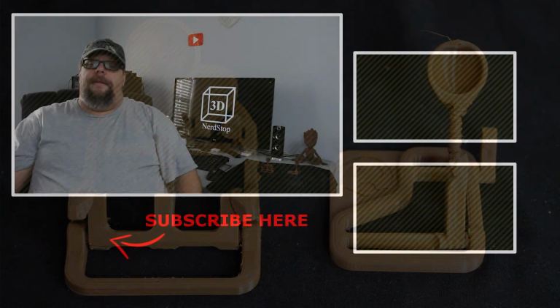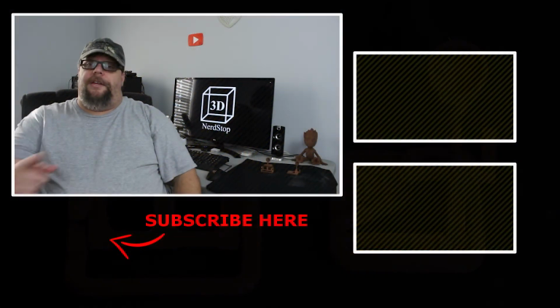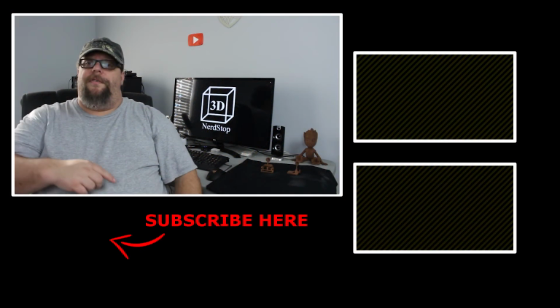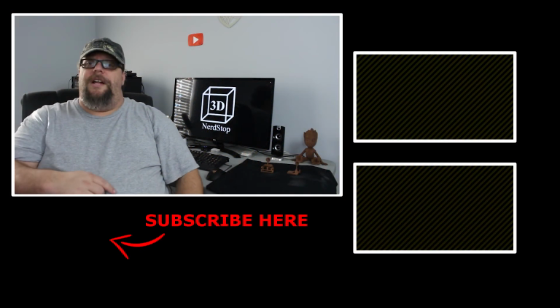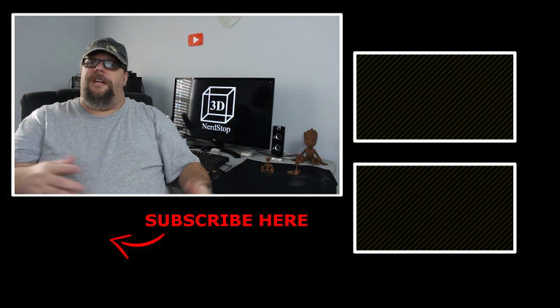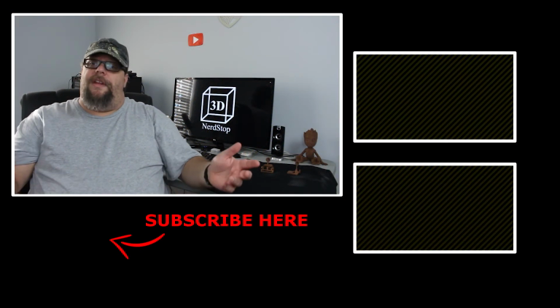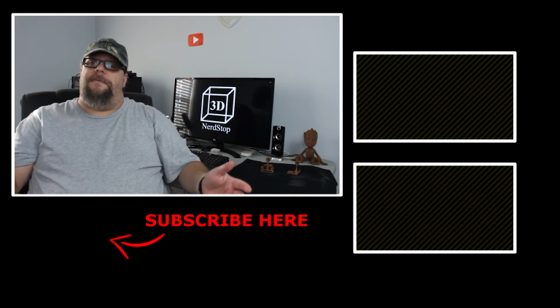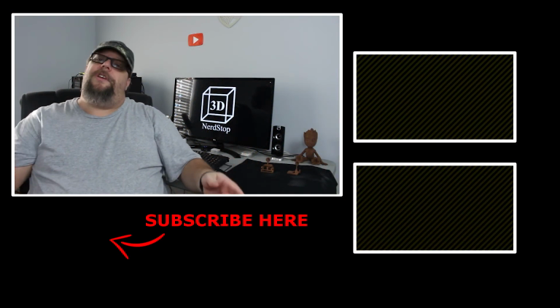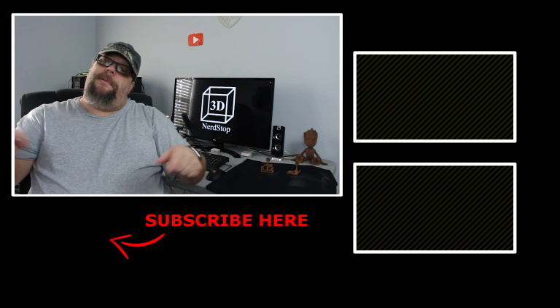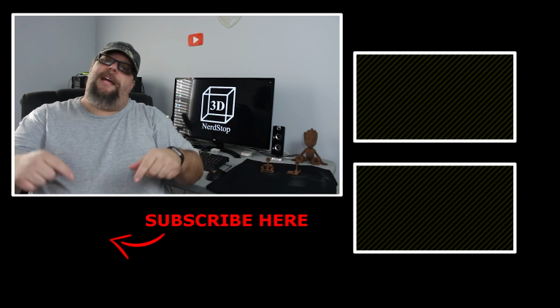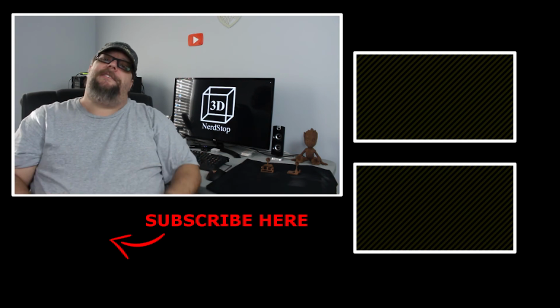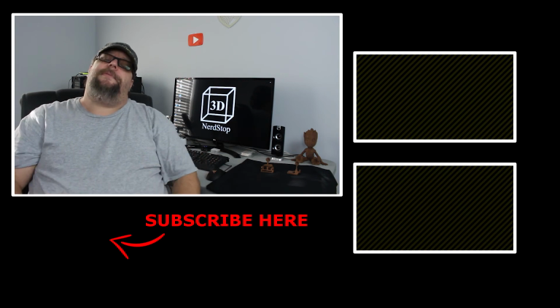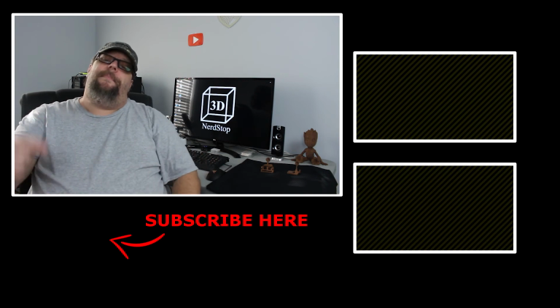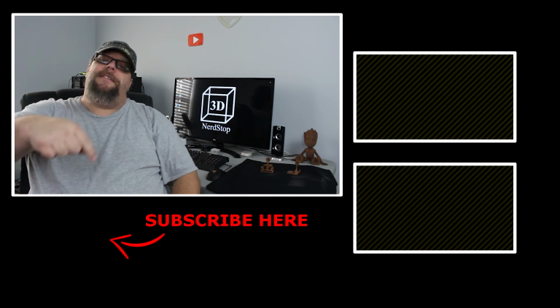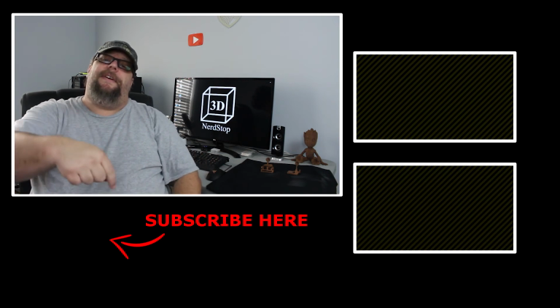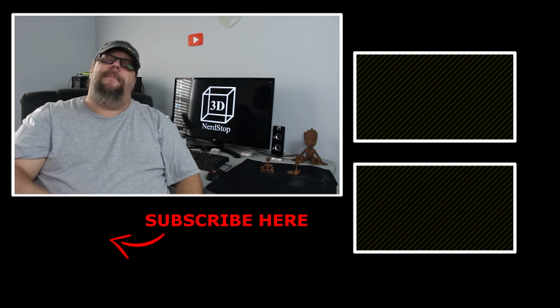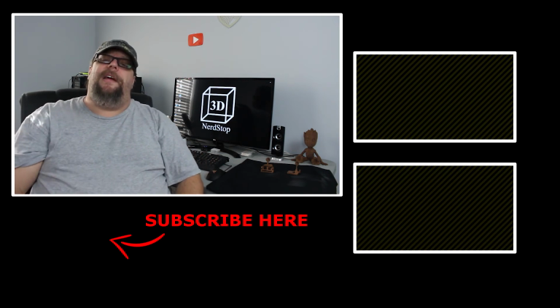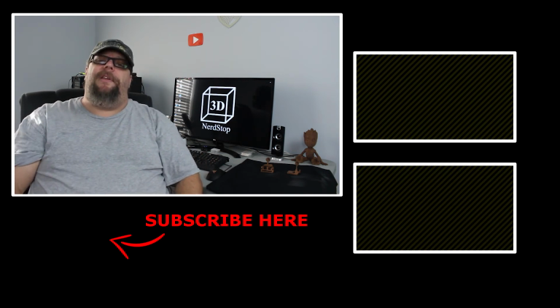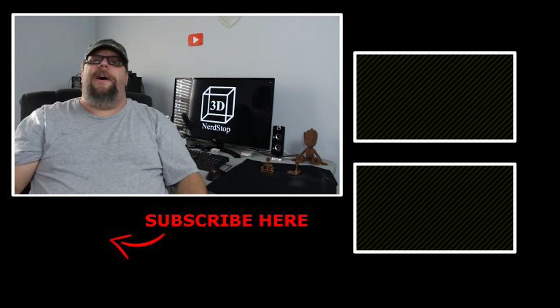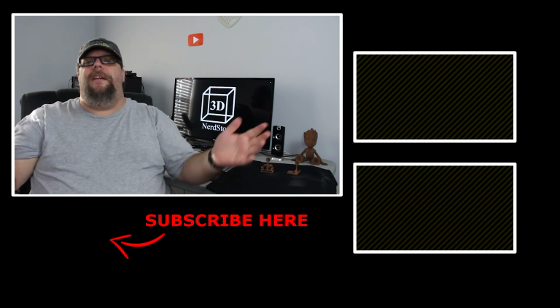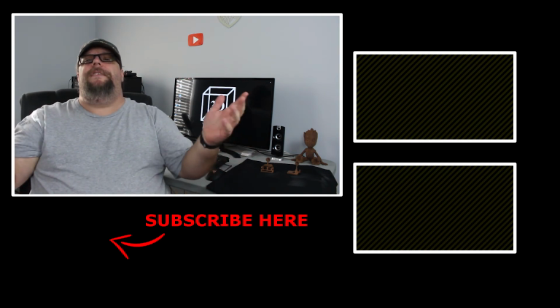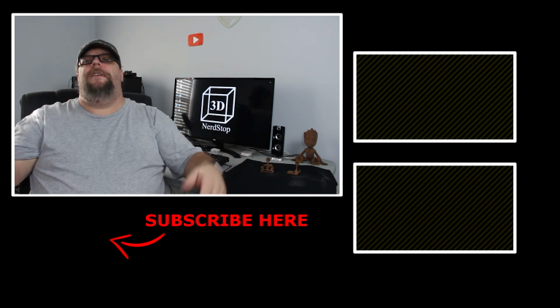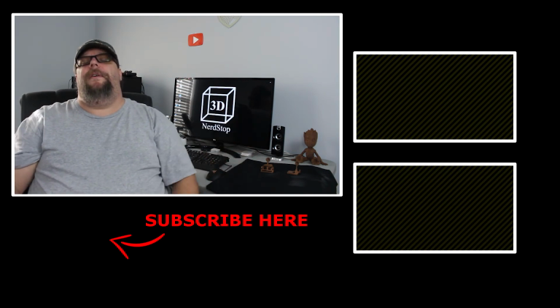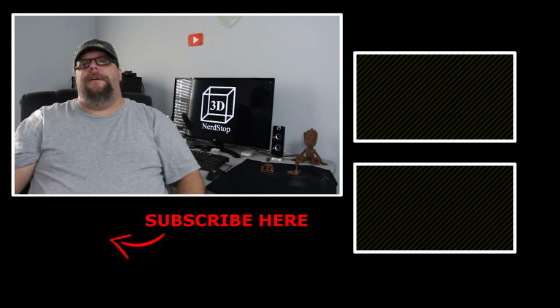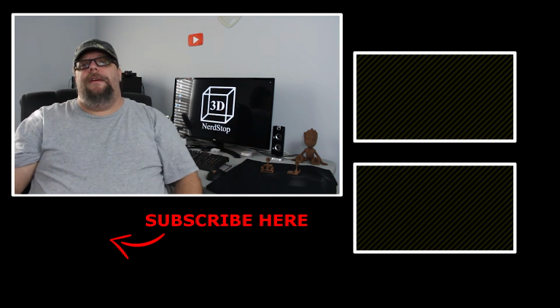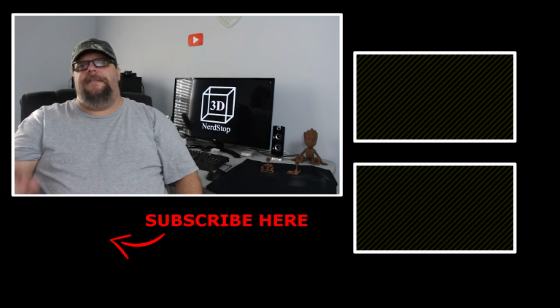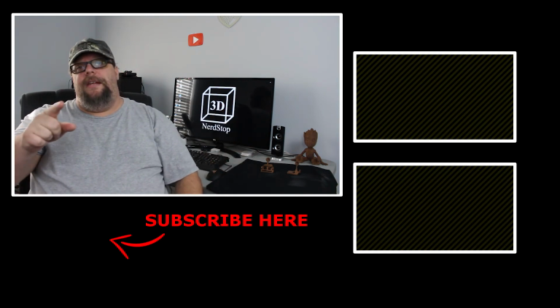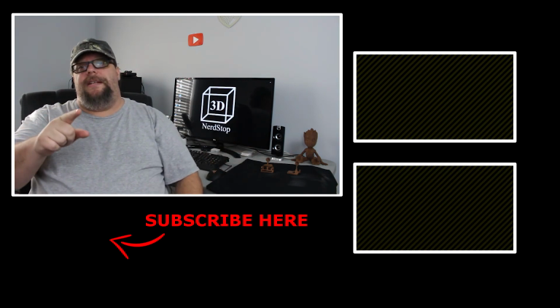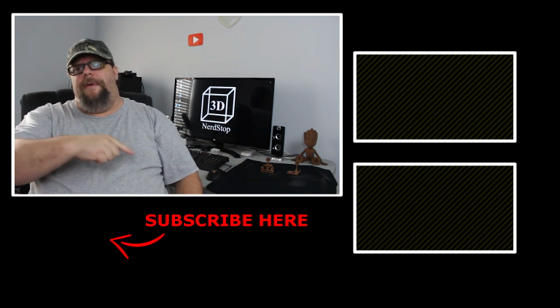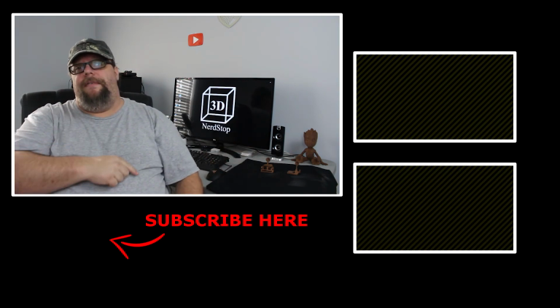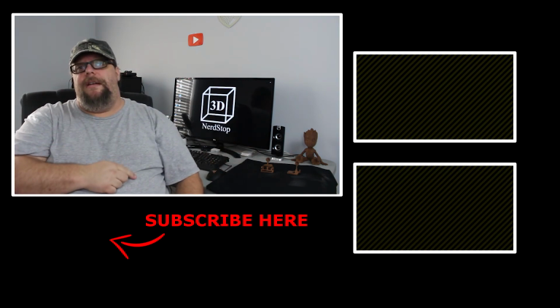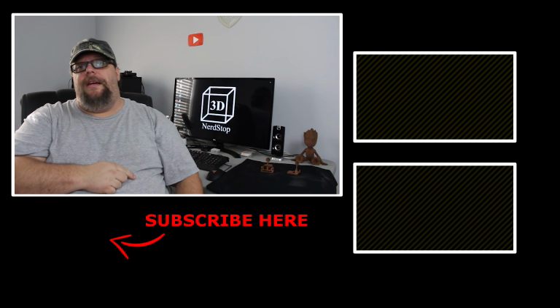Thank you all for watching. If you like what you saw, please like and subscribe. Please leave a comment down below — I'd love to hear from you. Until next time, have a great day.